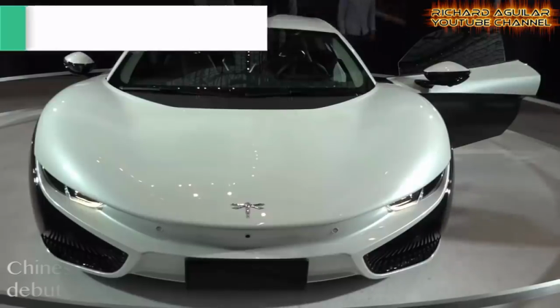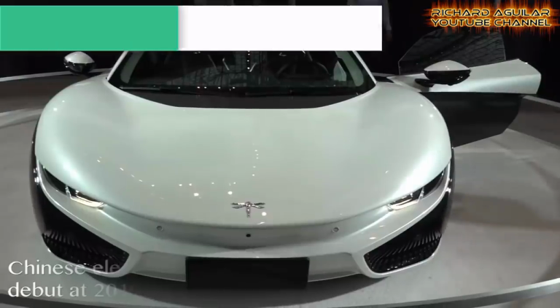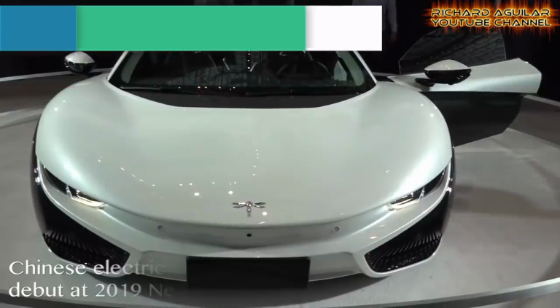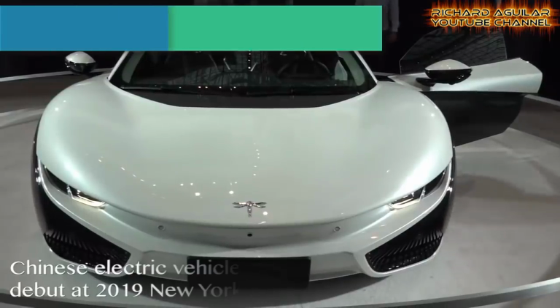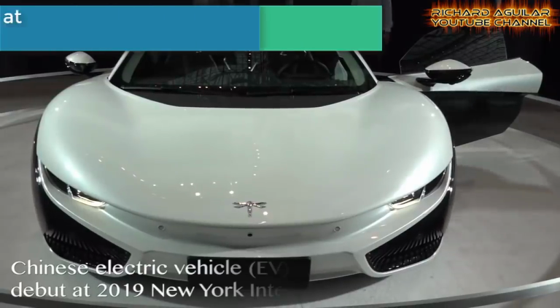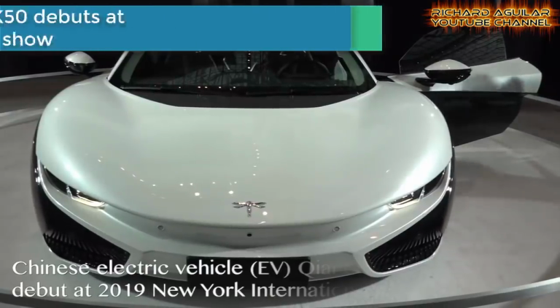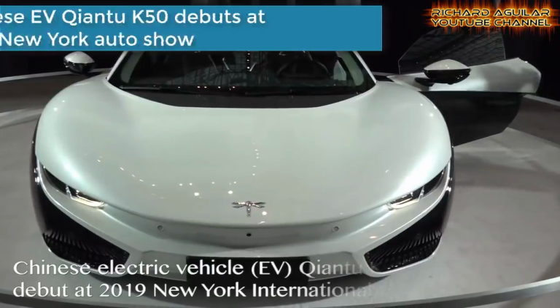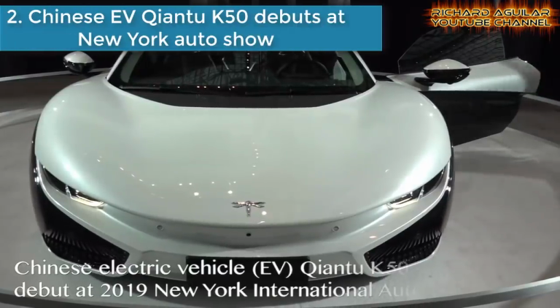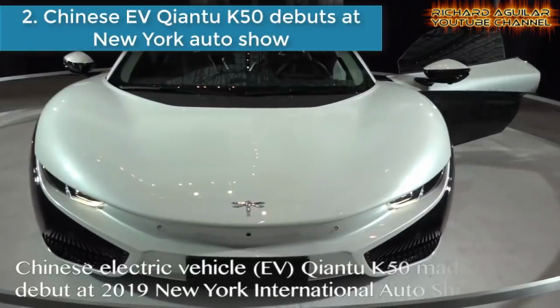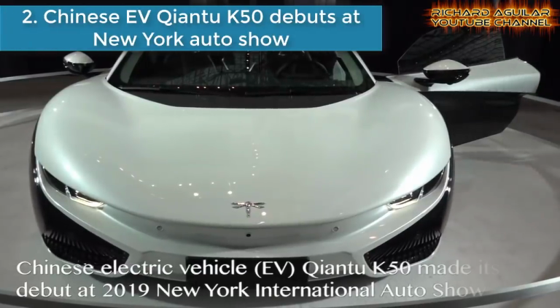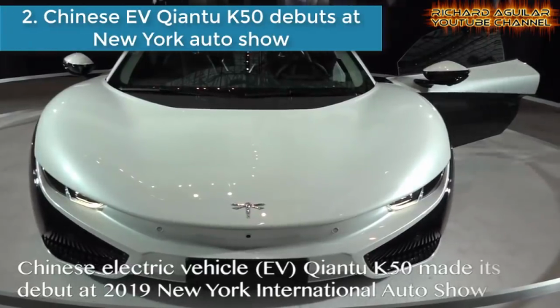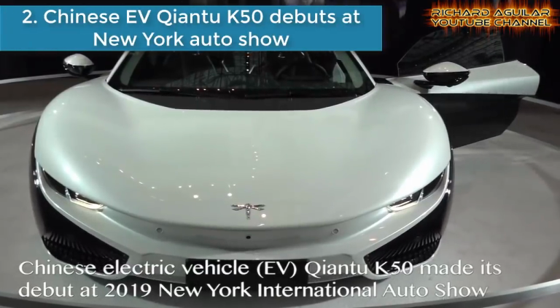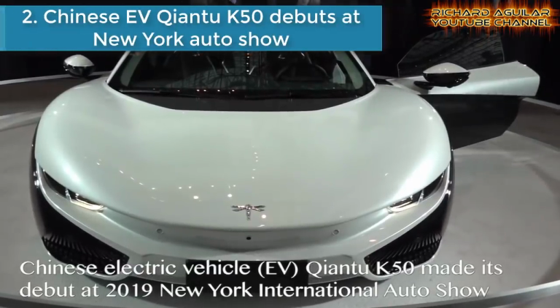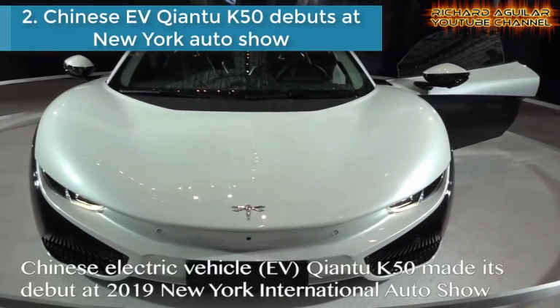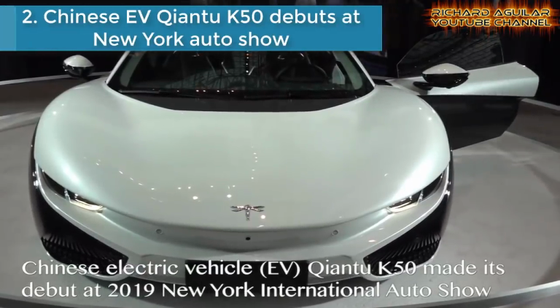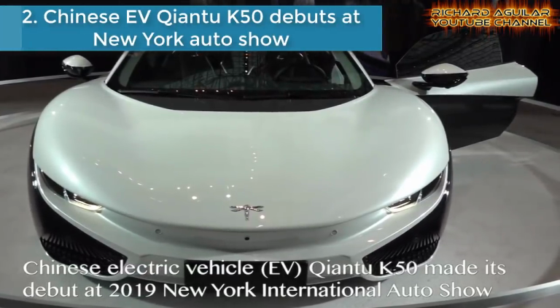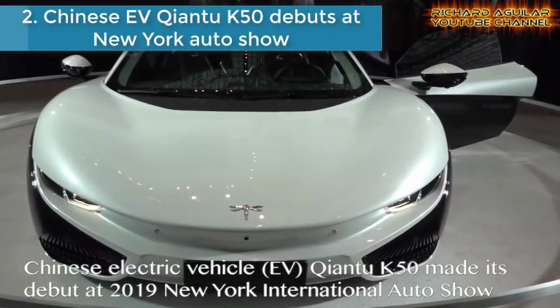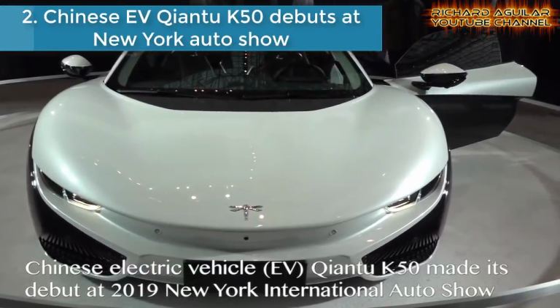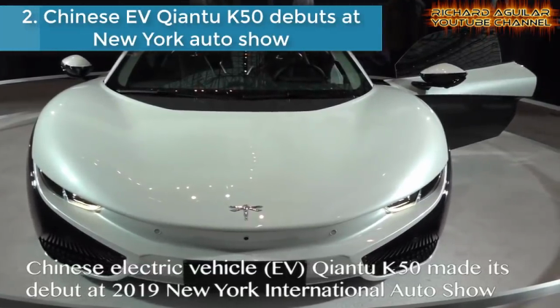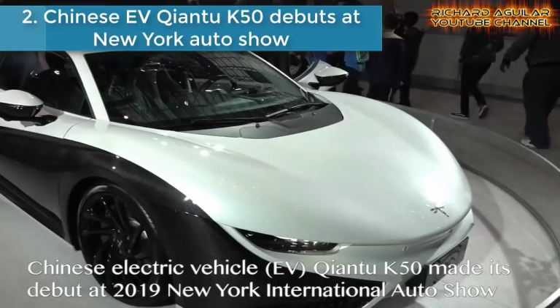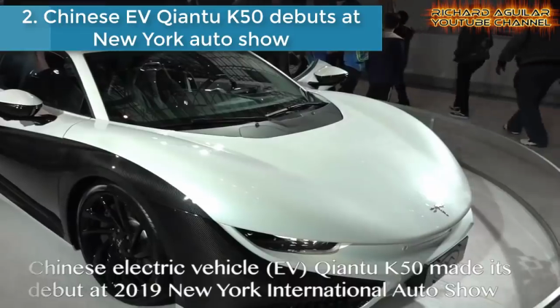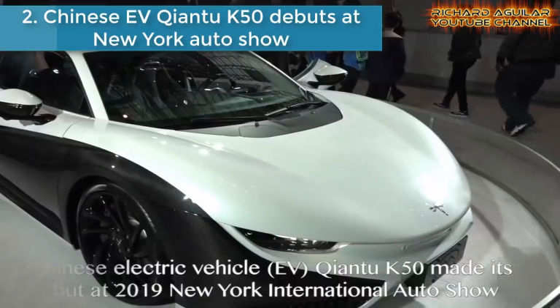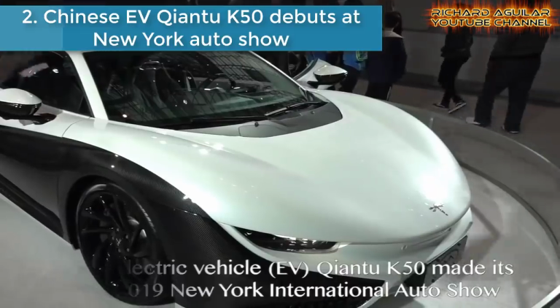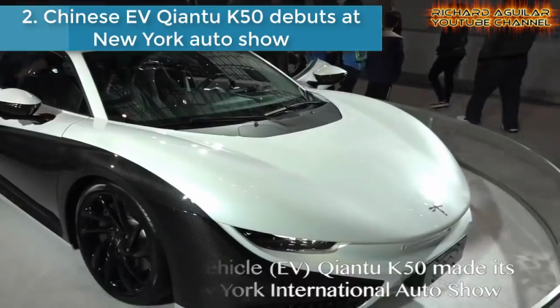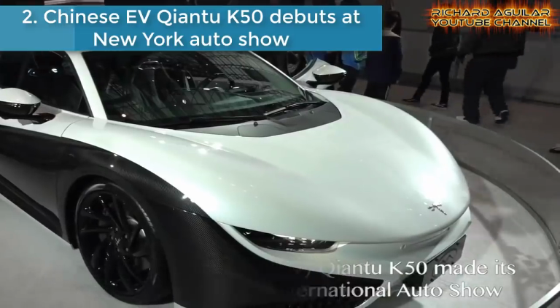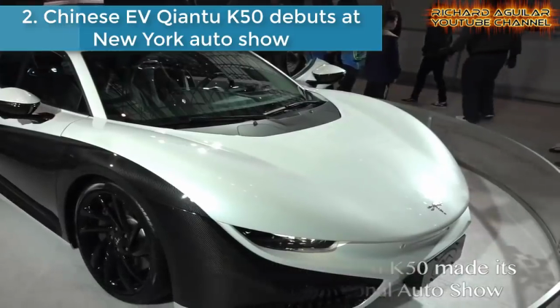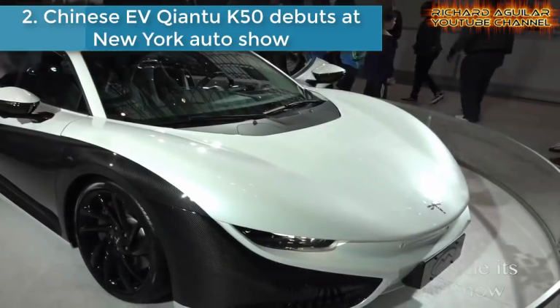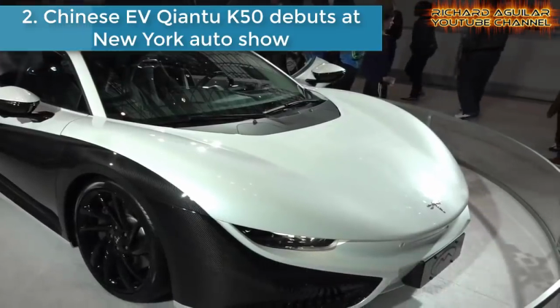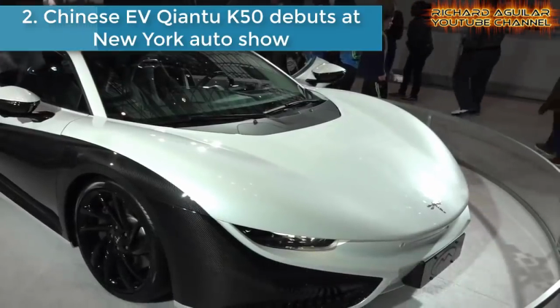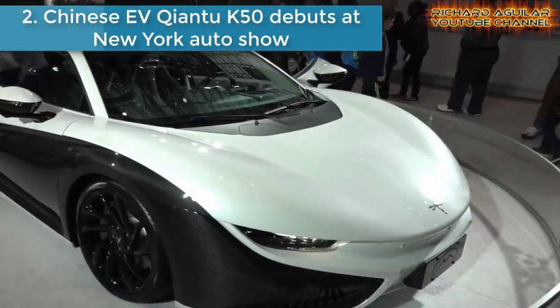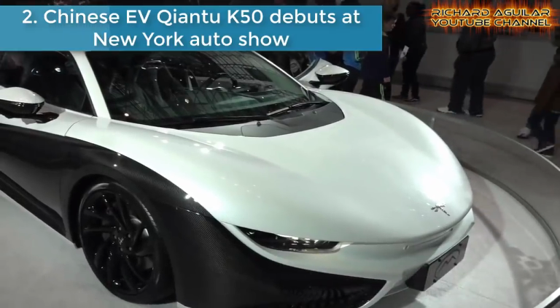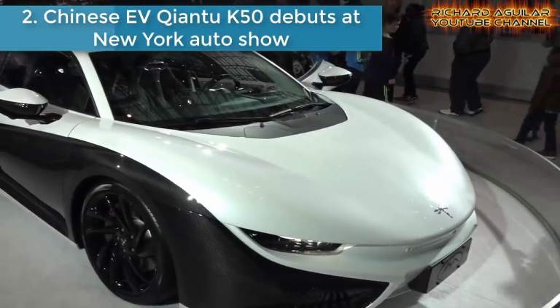Number two is the Chinese electric vehicle Chiantu K50, which debuts at the New York Auto Show.